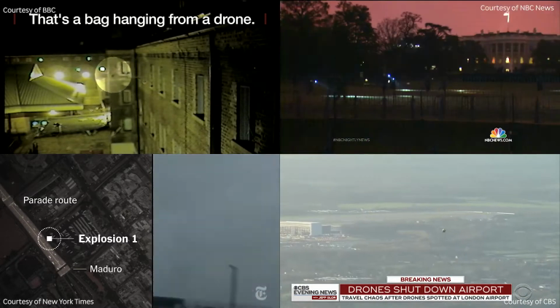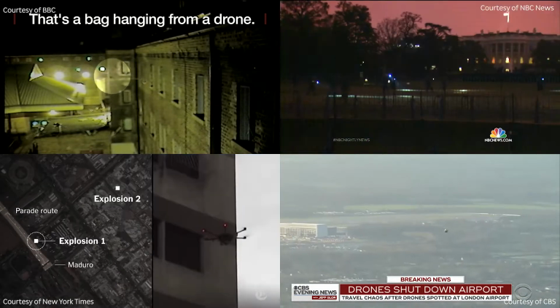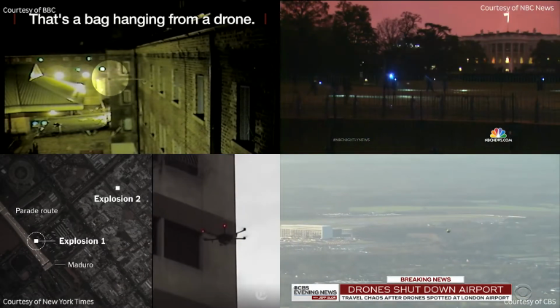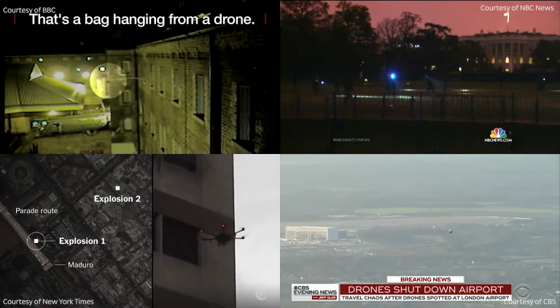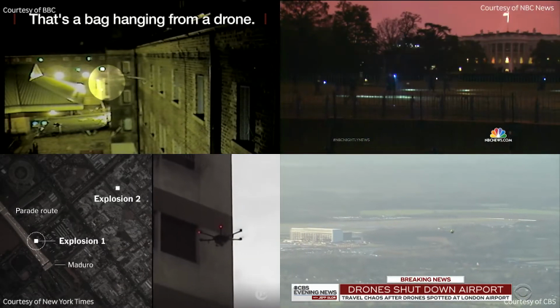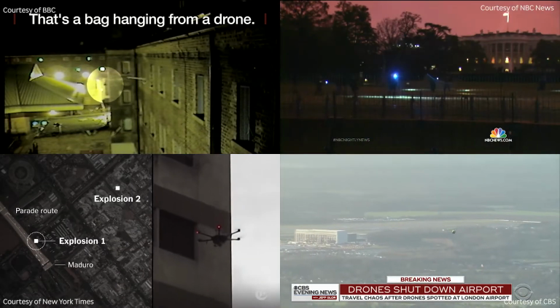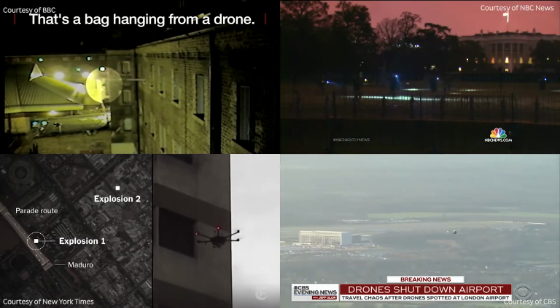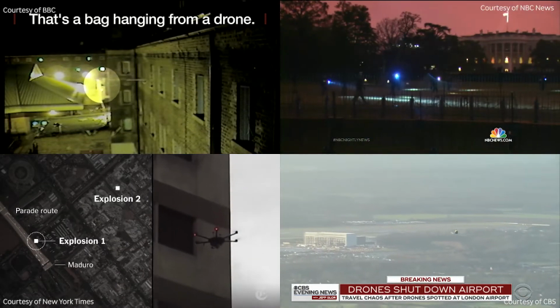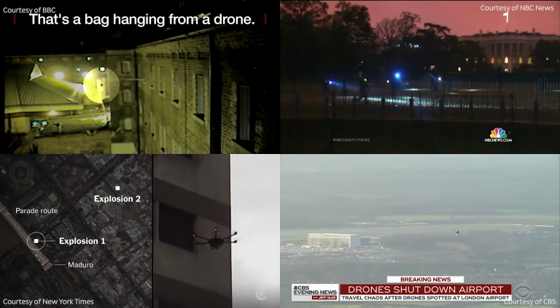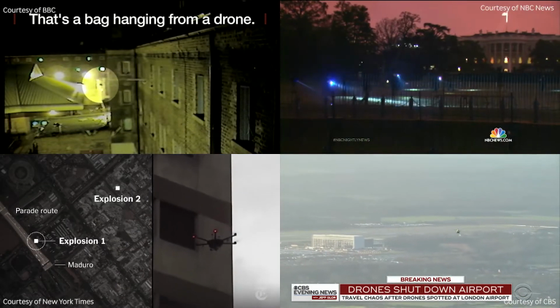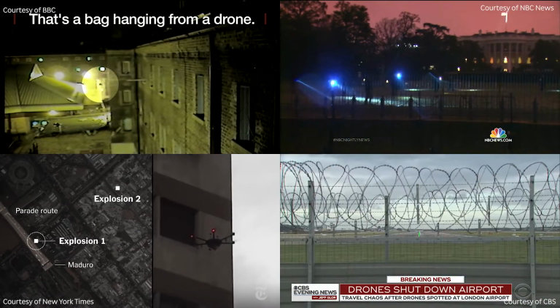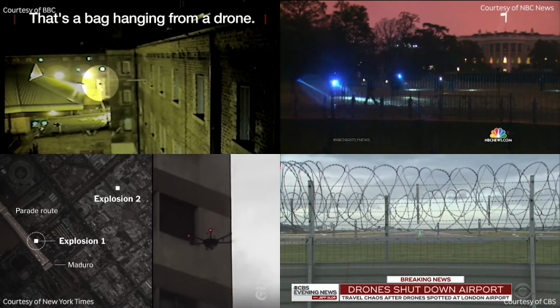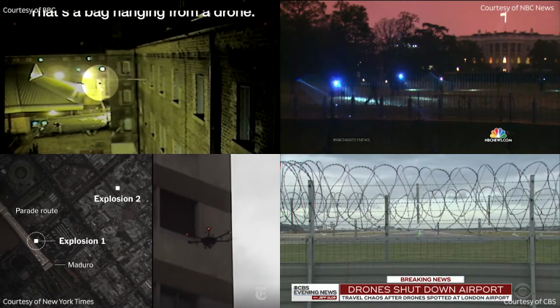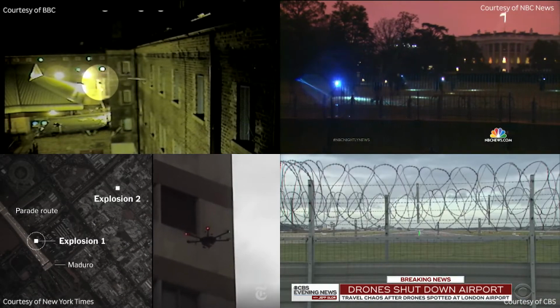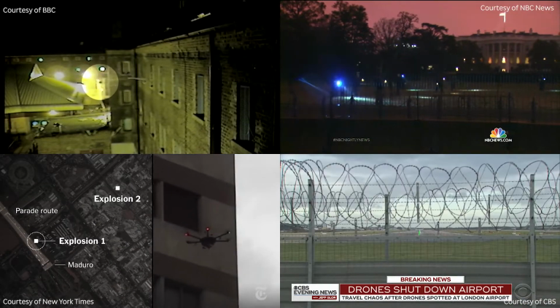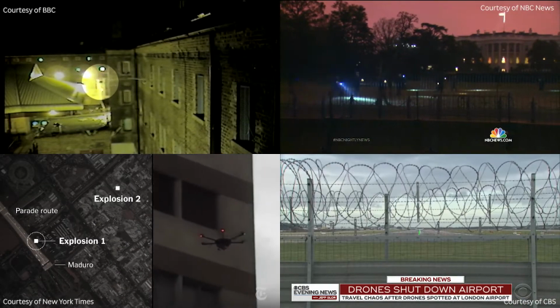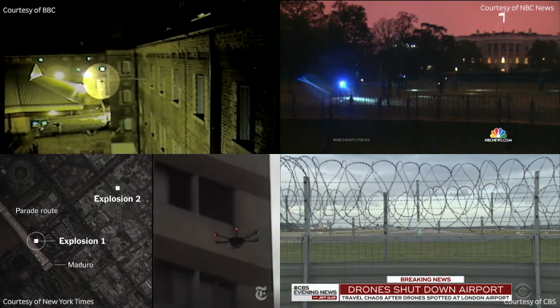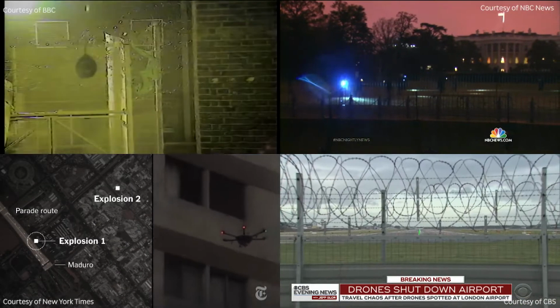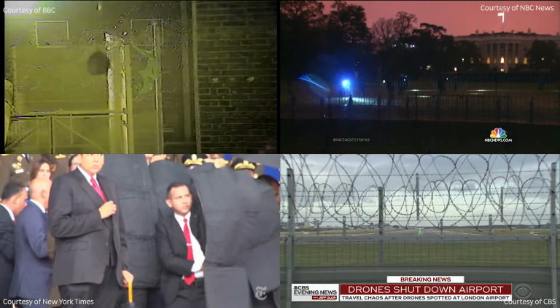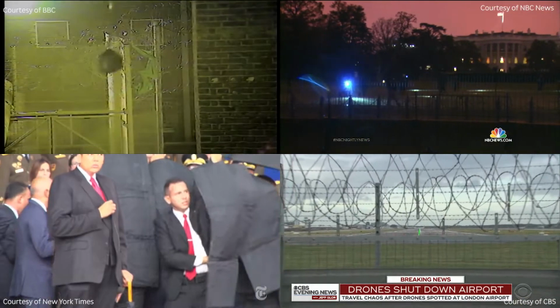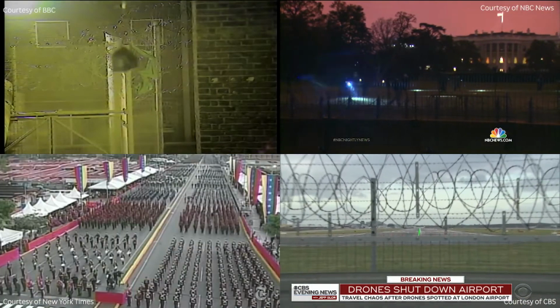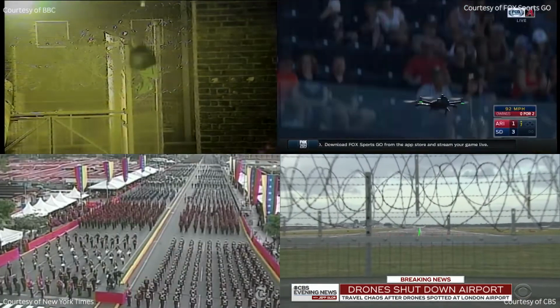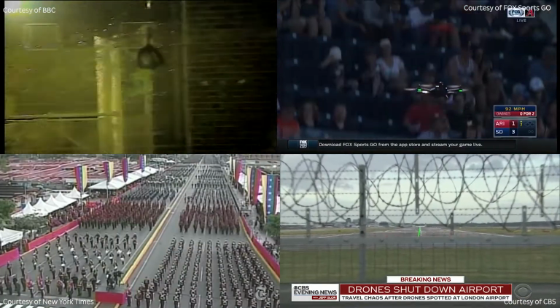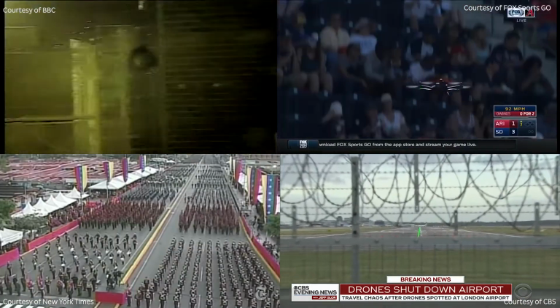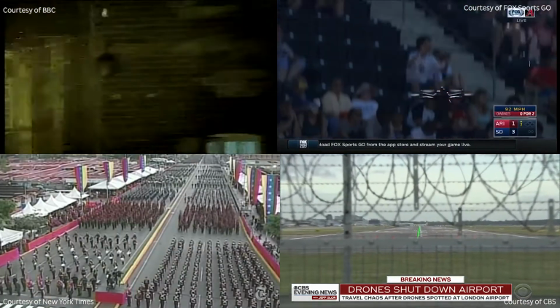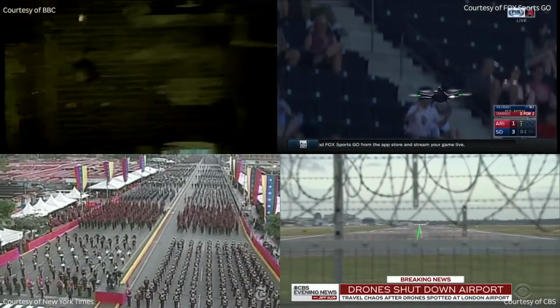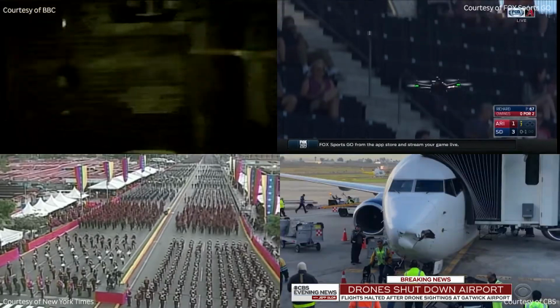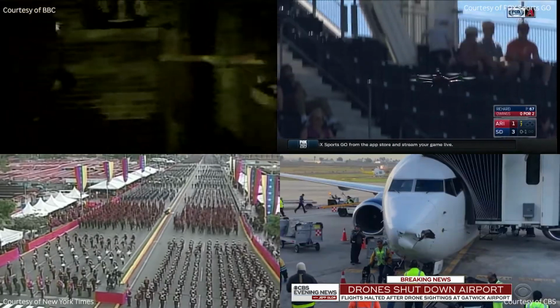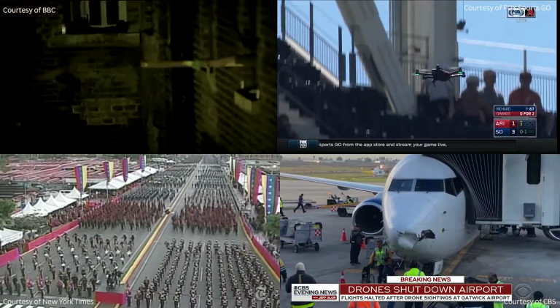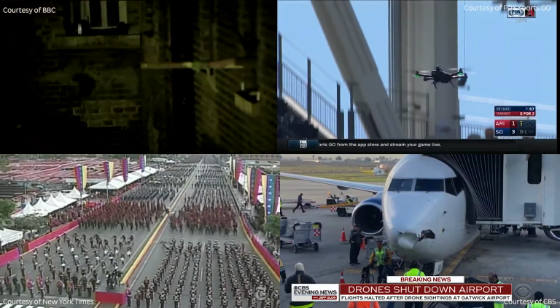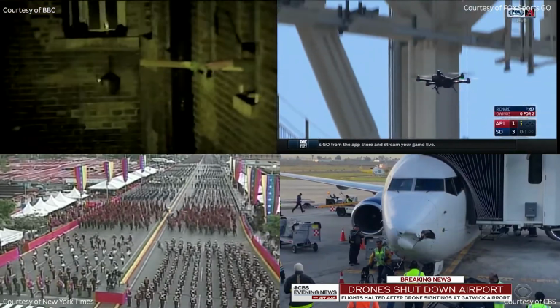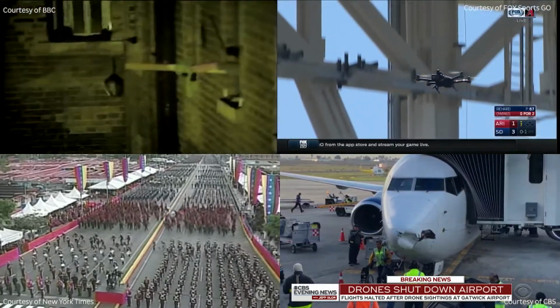Two blocks away, another drone is seen. Doesn't appear to be terror-related. And it sends the crowd fleeing.